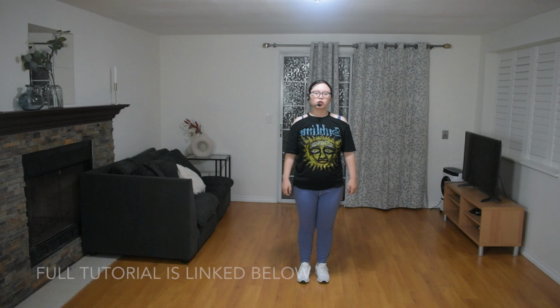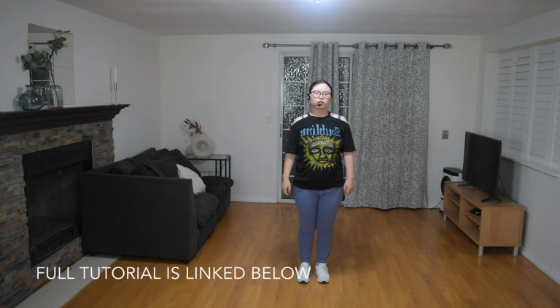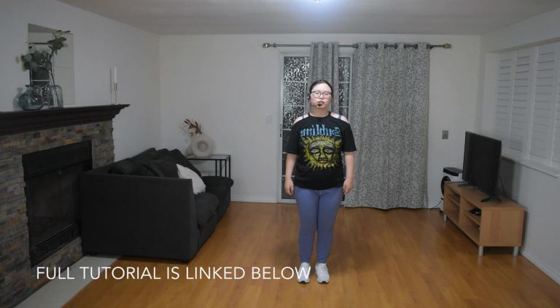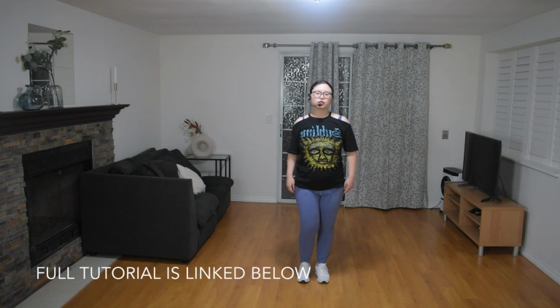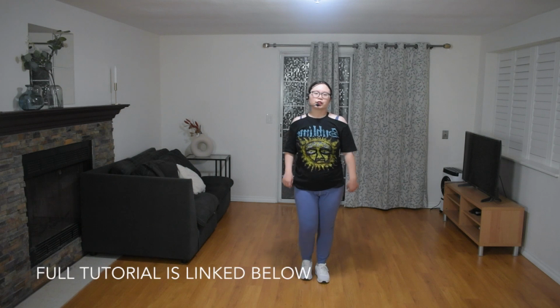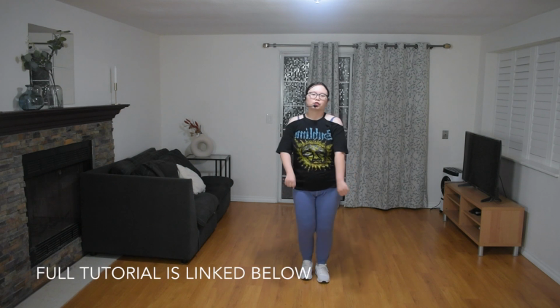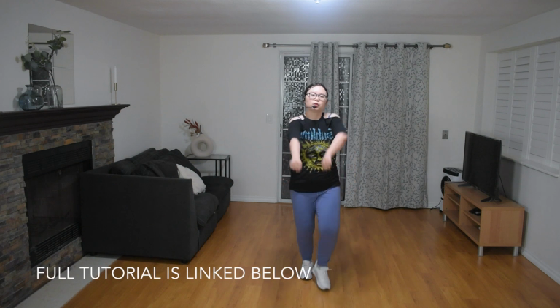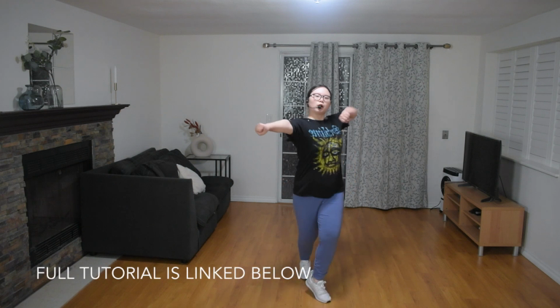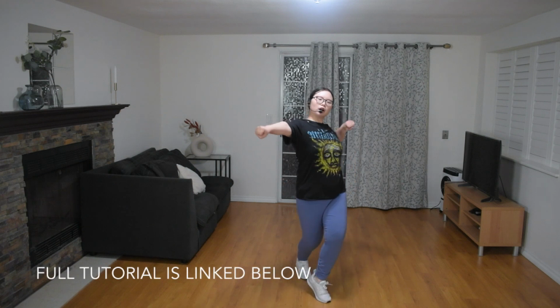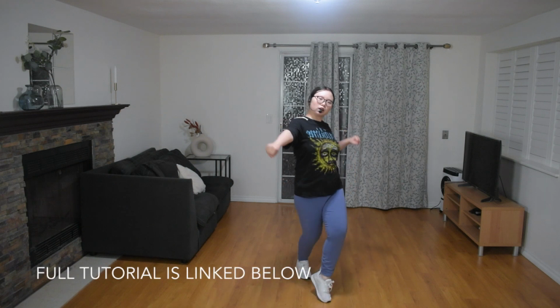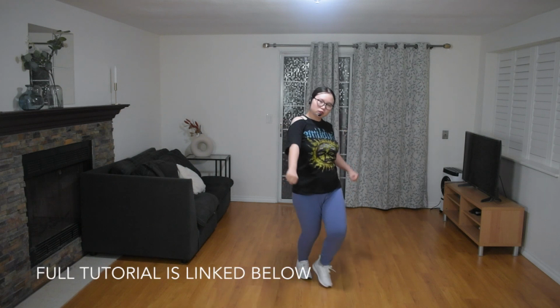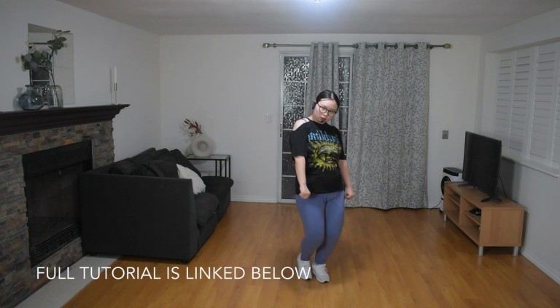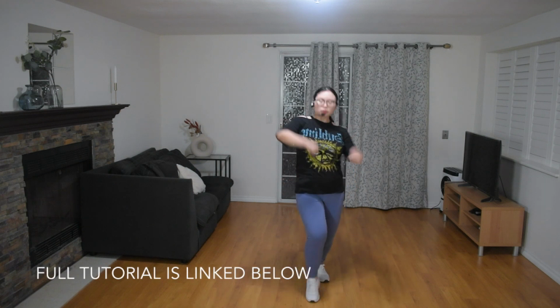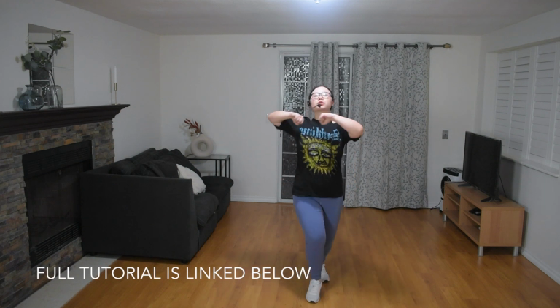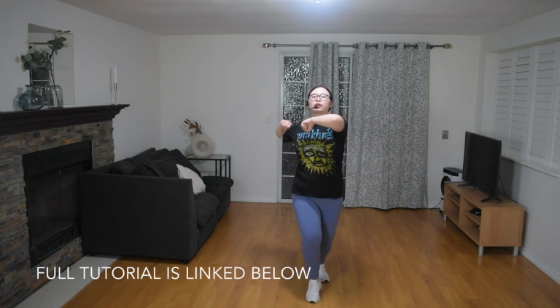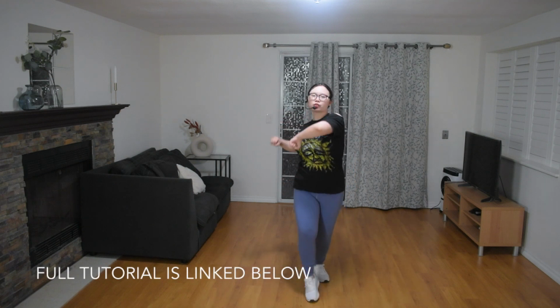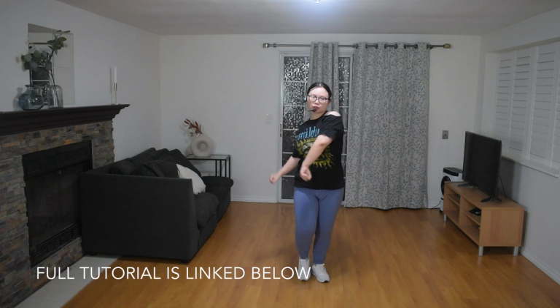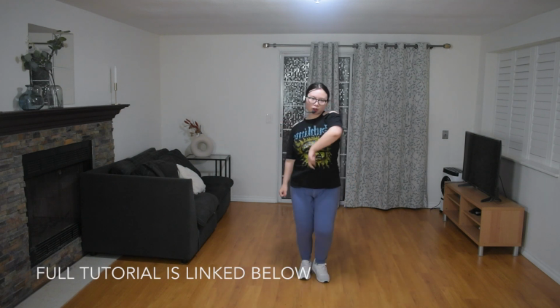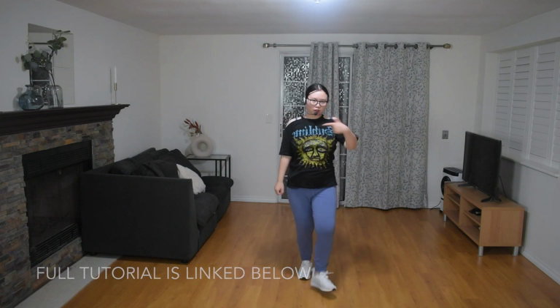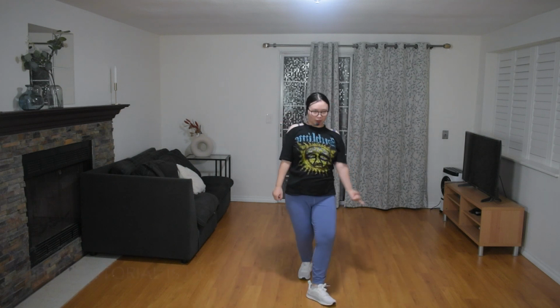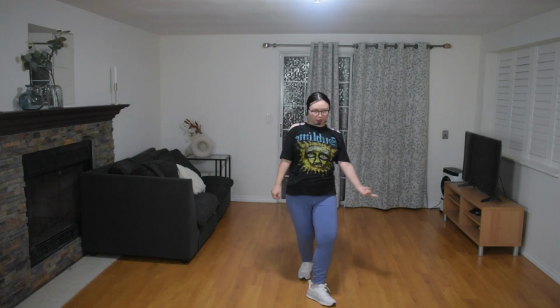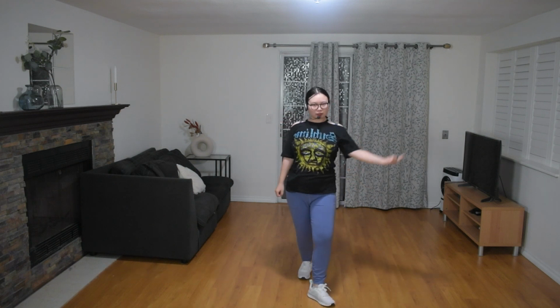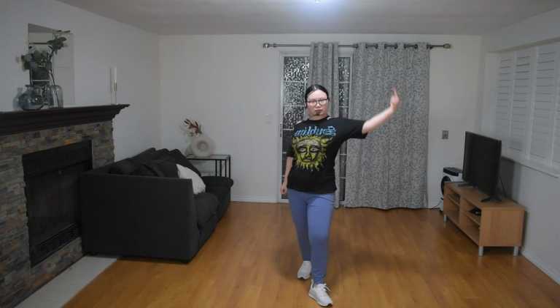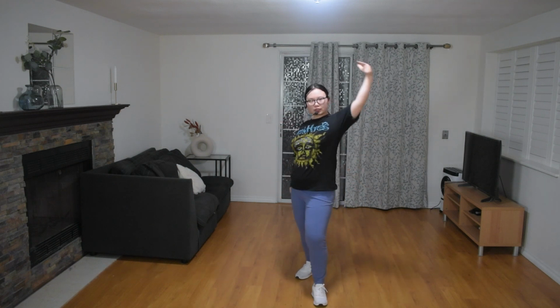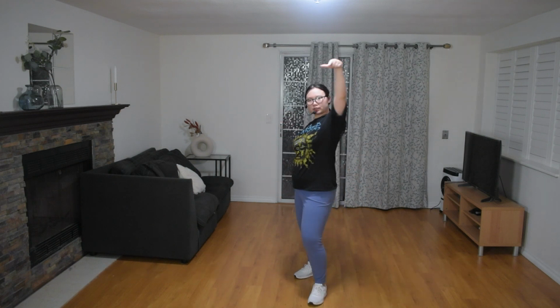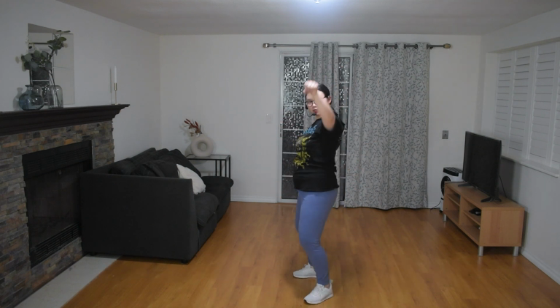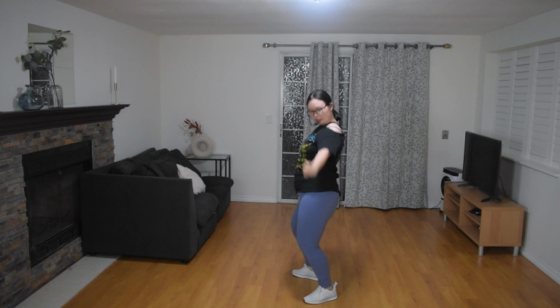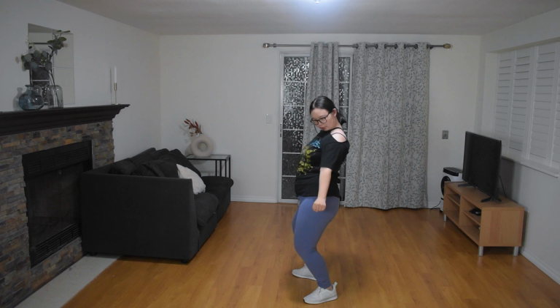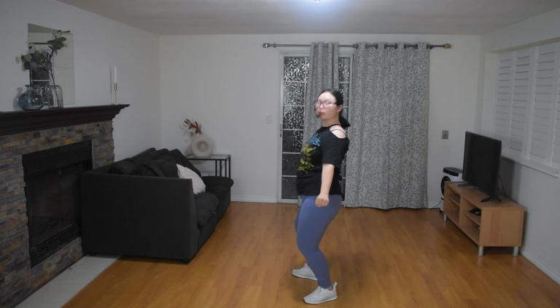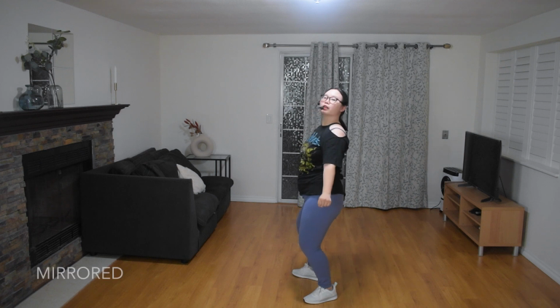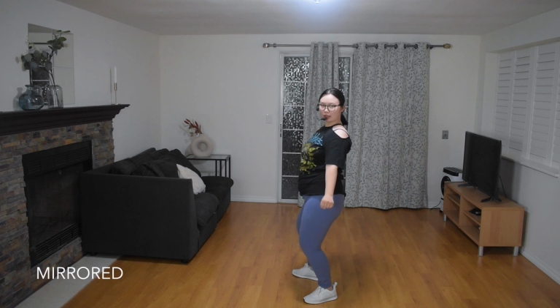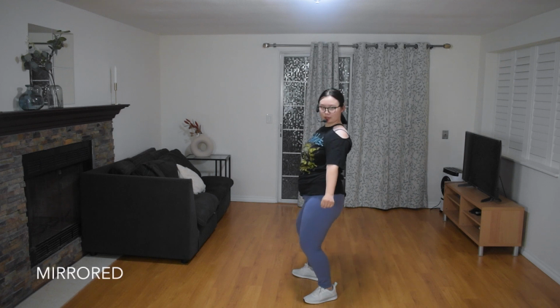Okay, first you're going to do one, two, three, four, five, six, seven, eight.